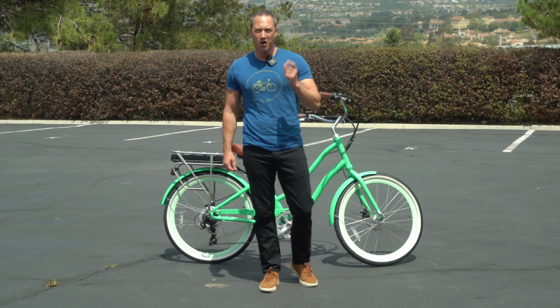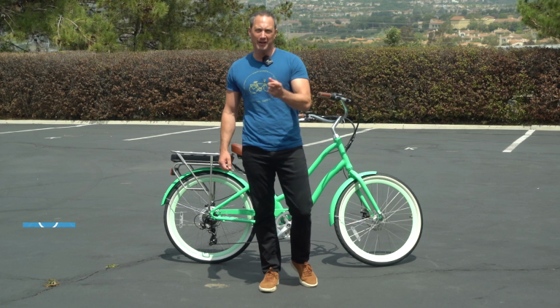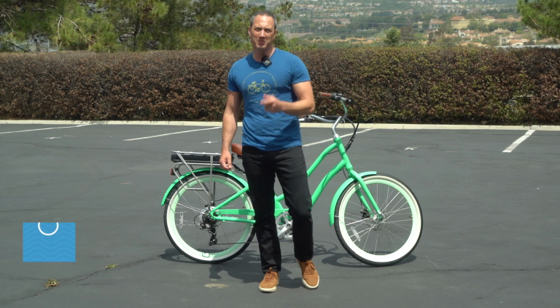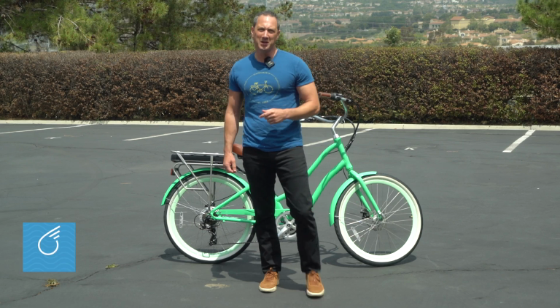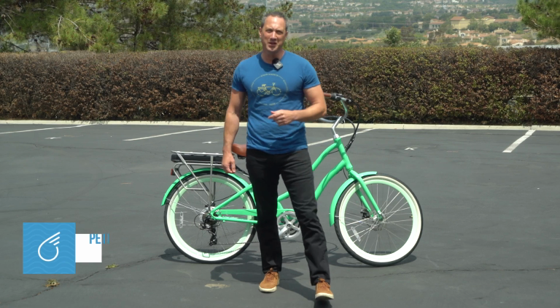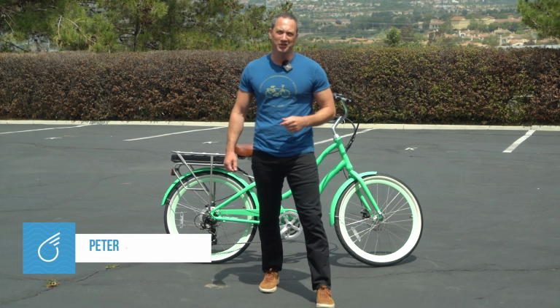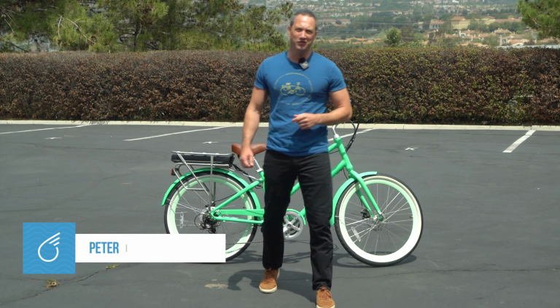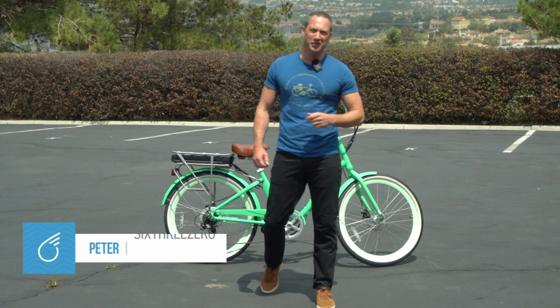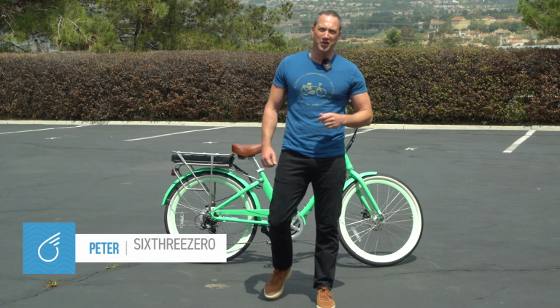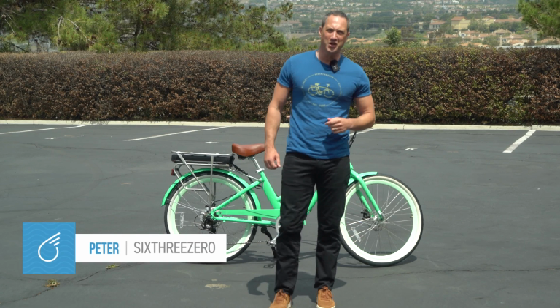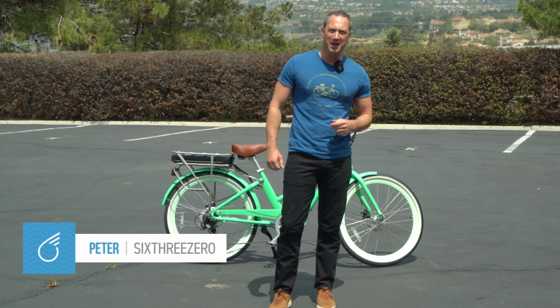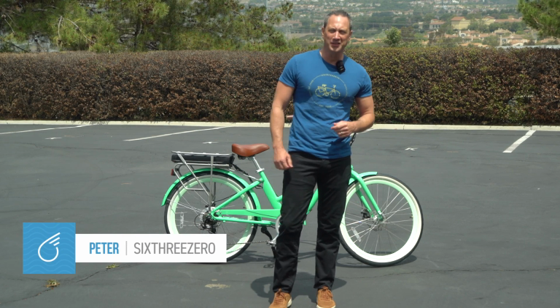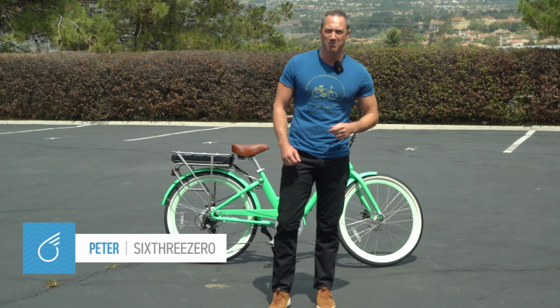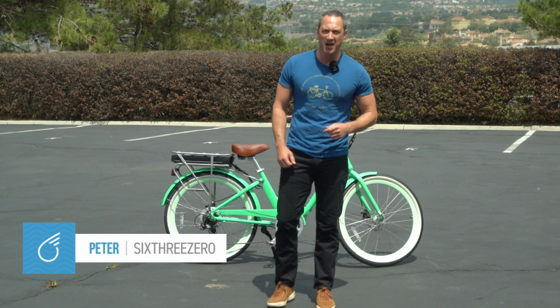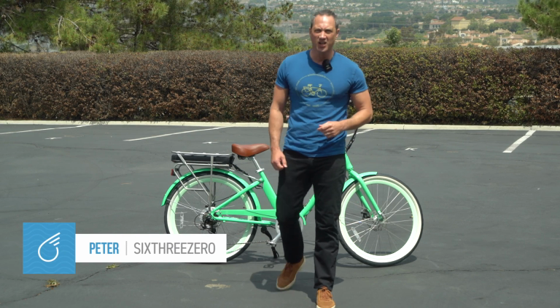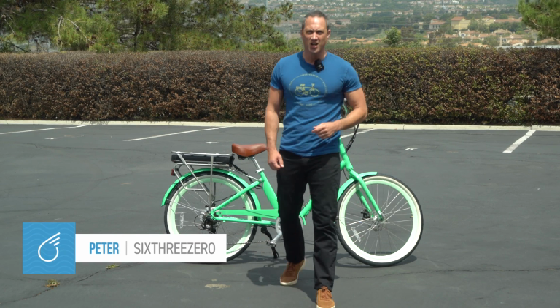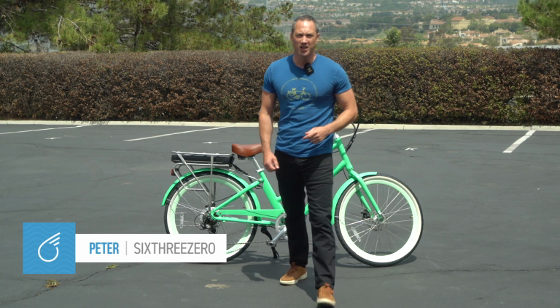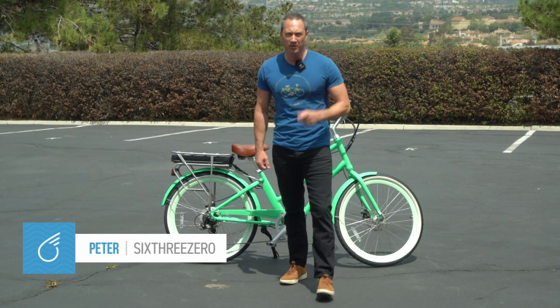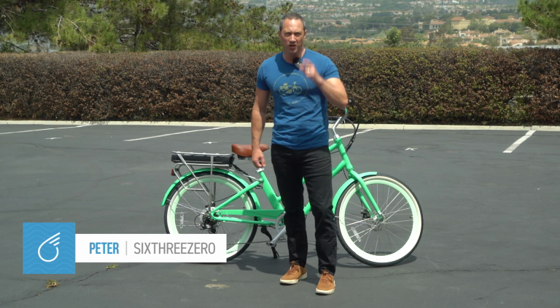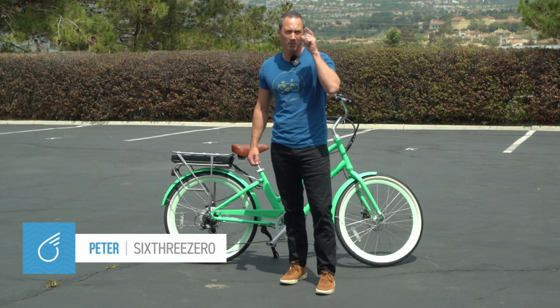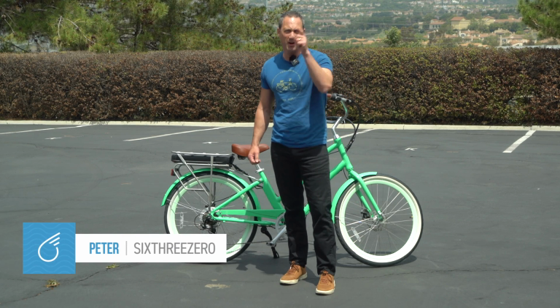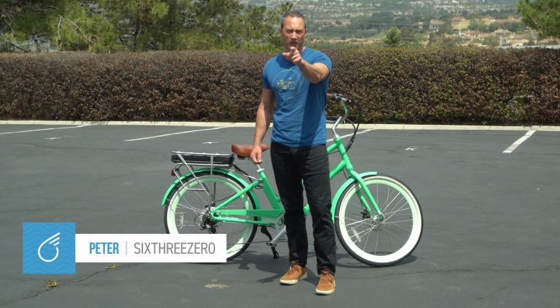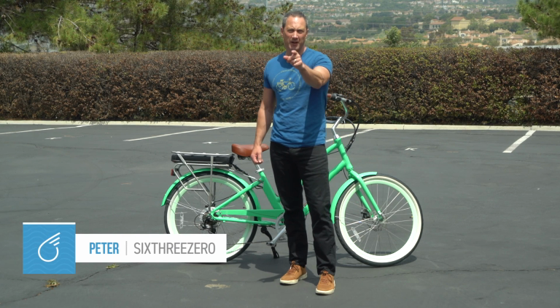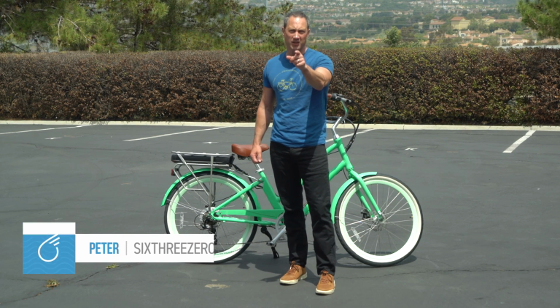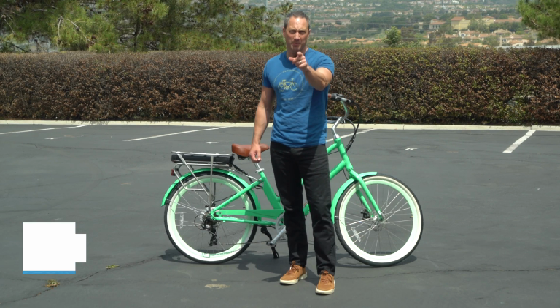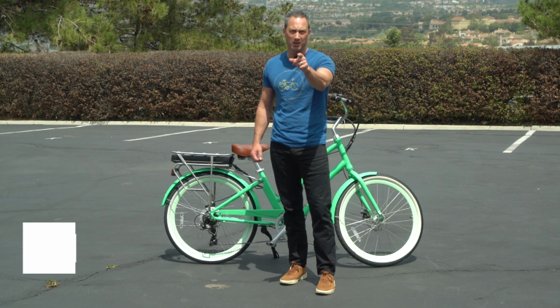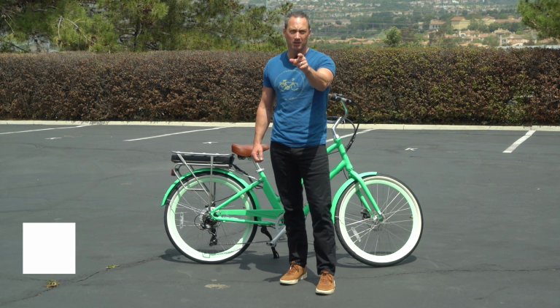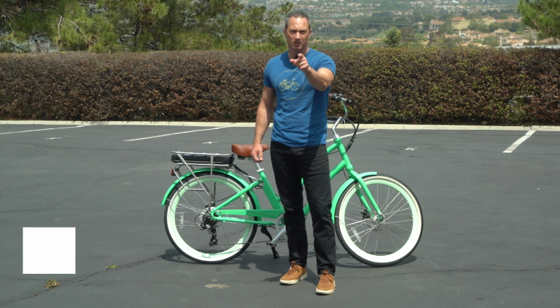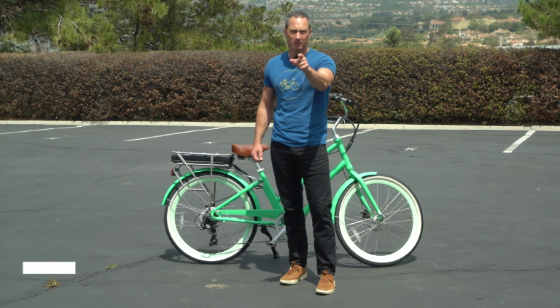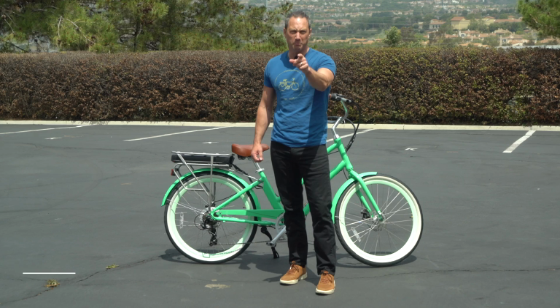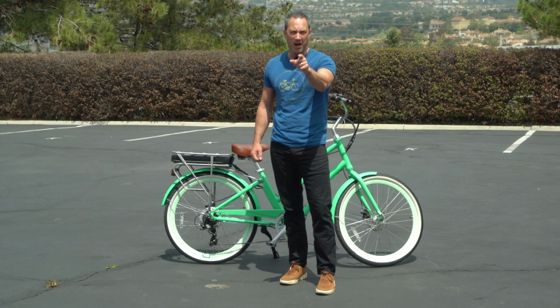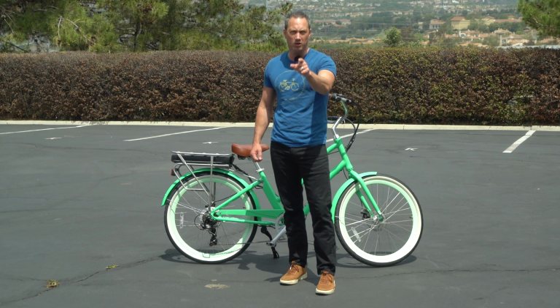Okay everybody, Peter, 630 E-Bikes and Bikes. Today we're going to talk about your favorite topic: power.